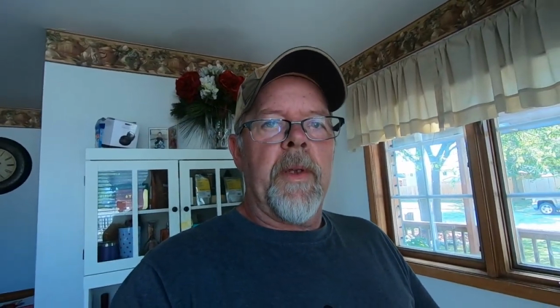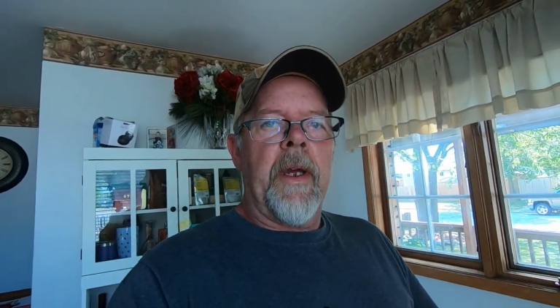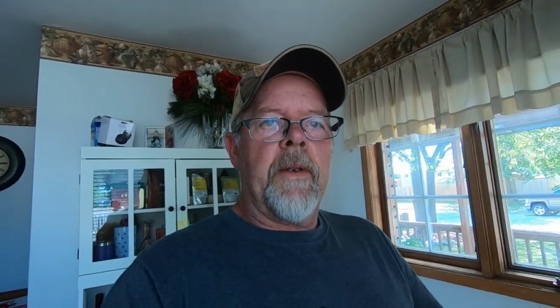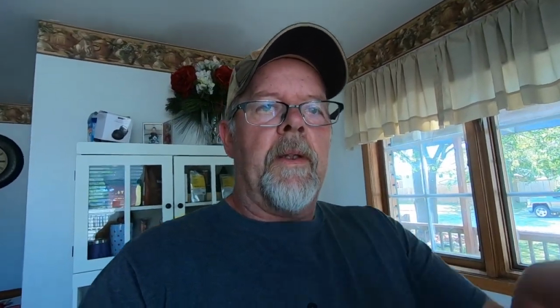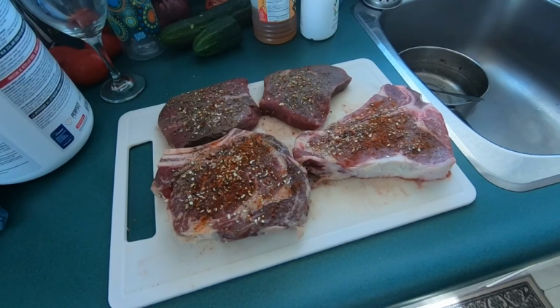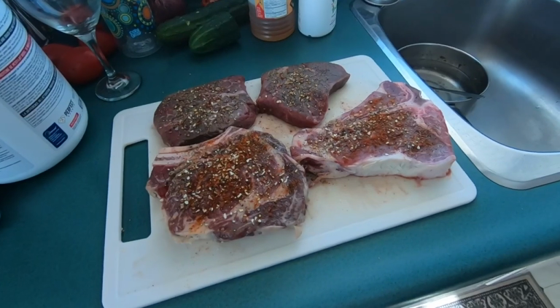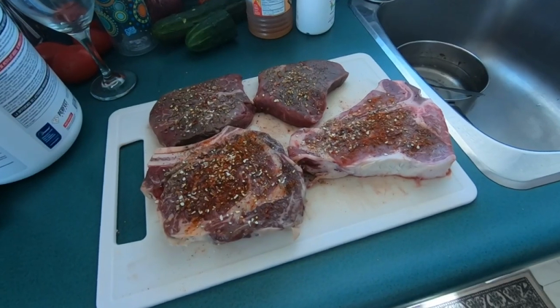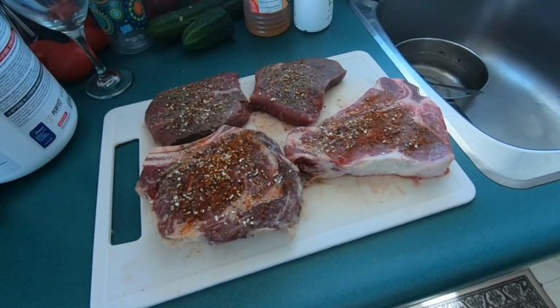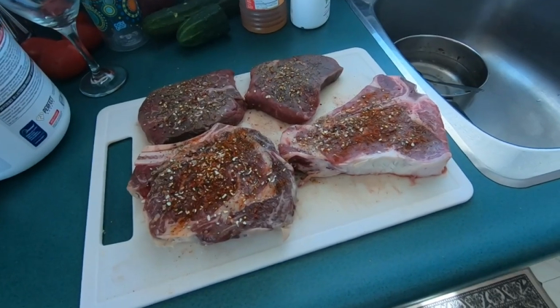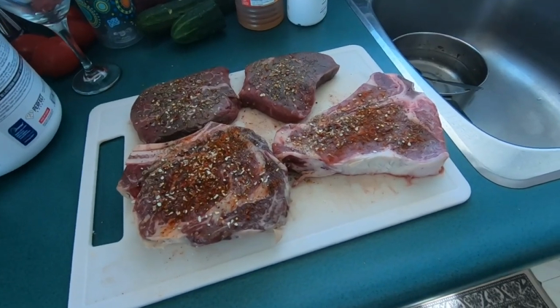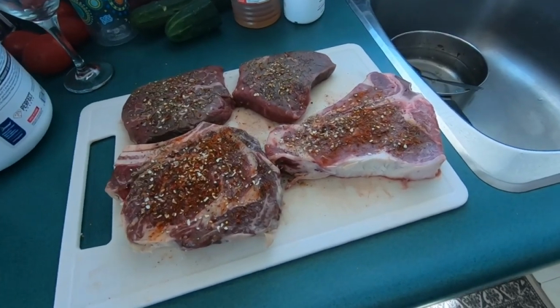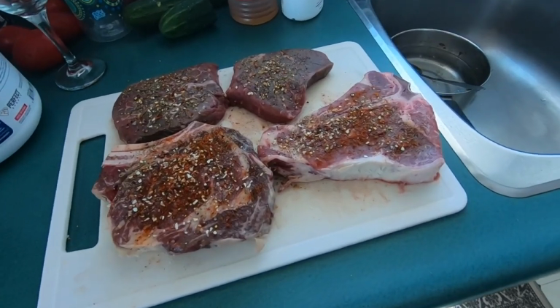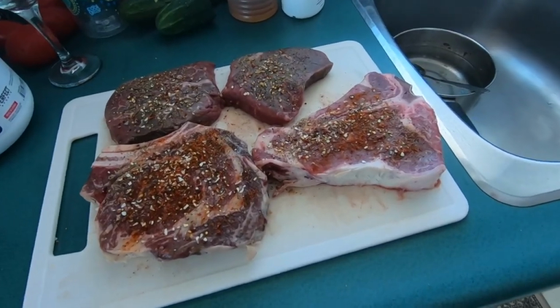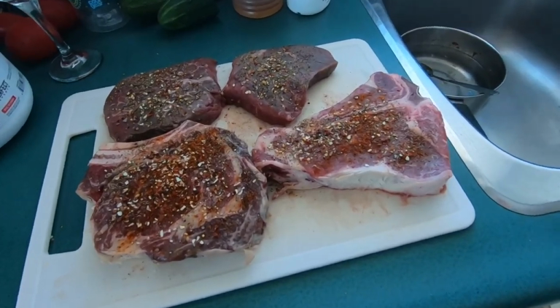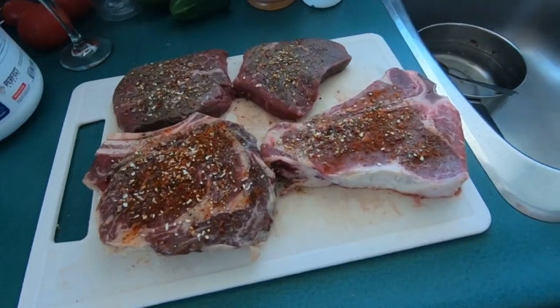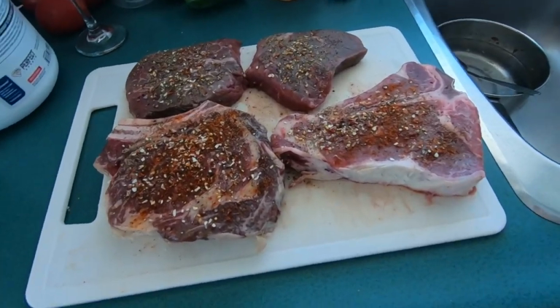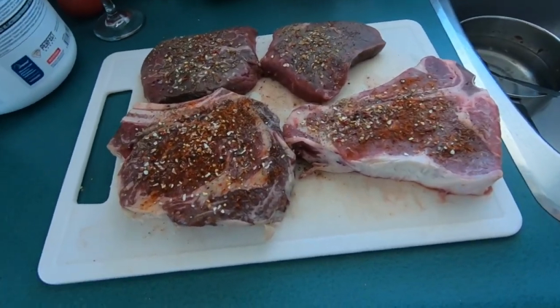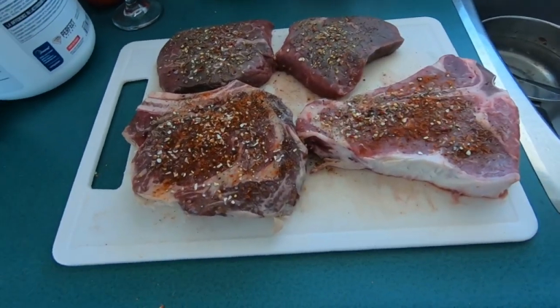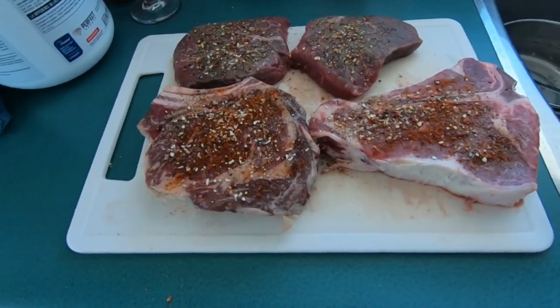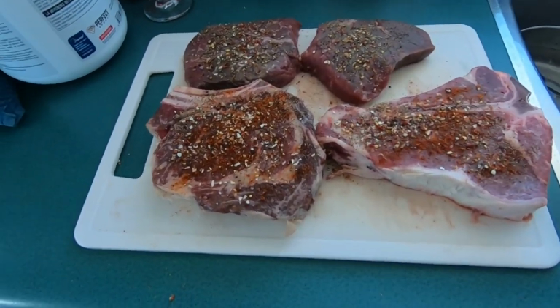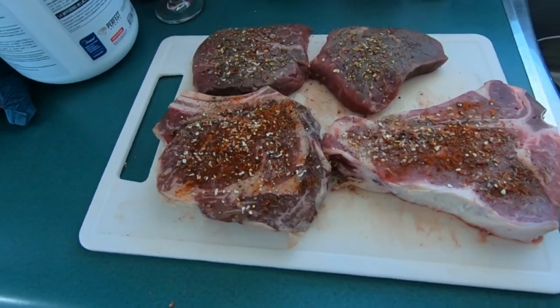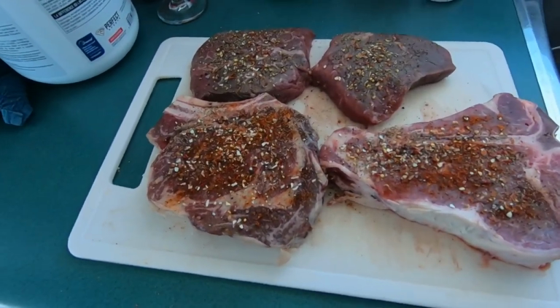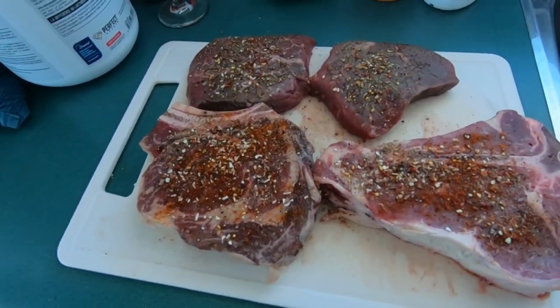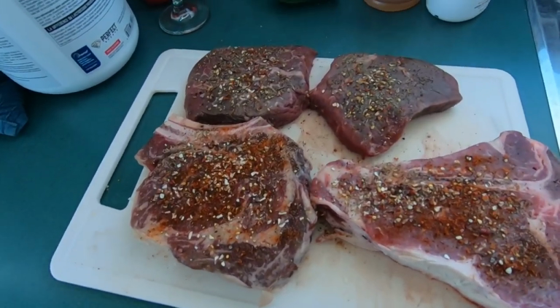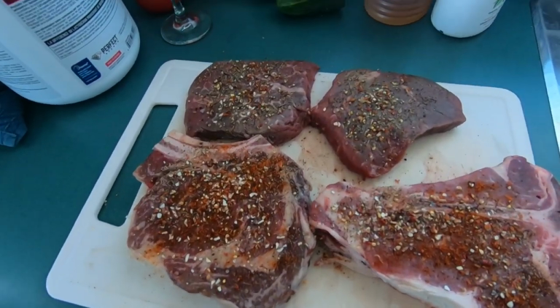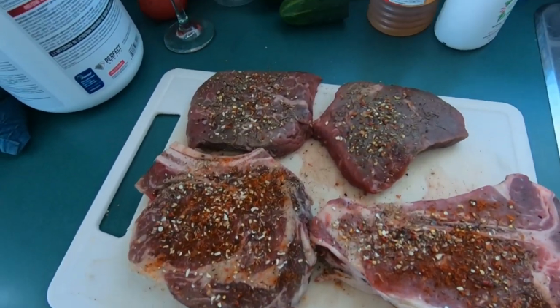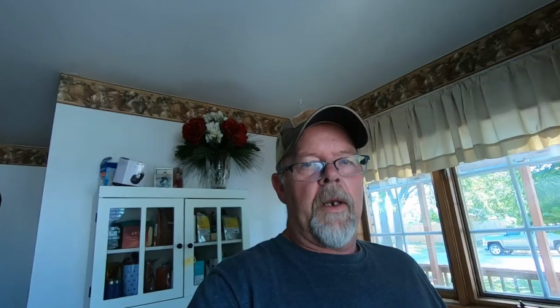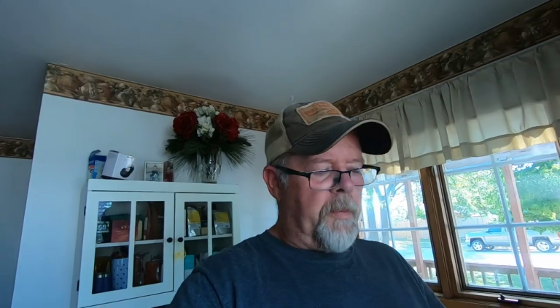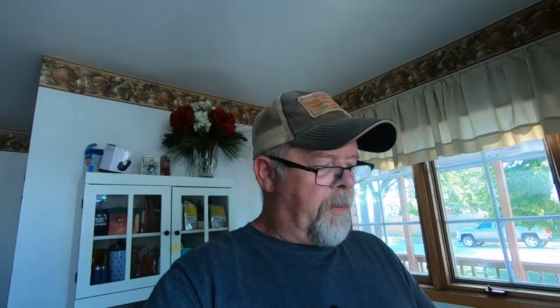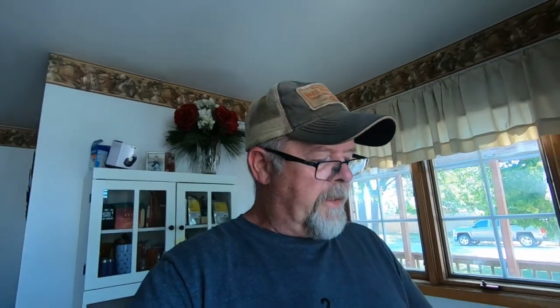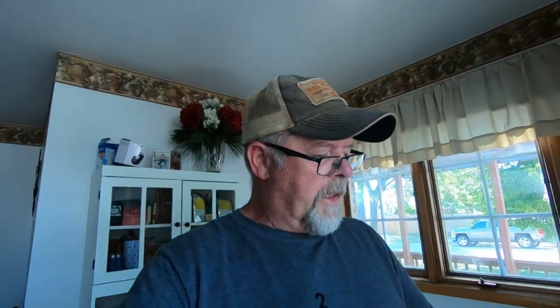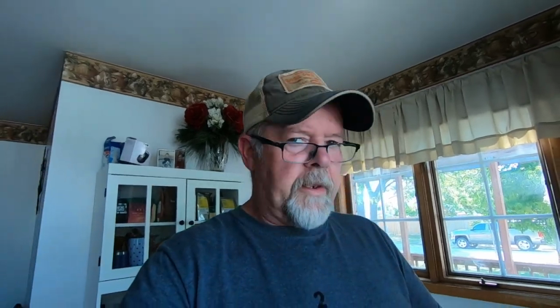Look what we got — we got some T-bones, ribeye, and a couple of blade steaks.